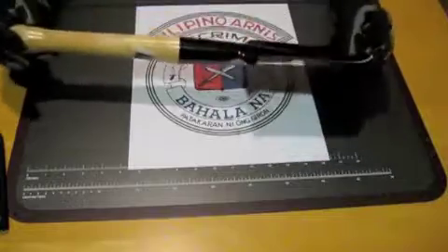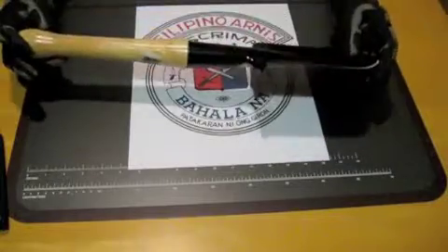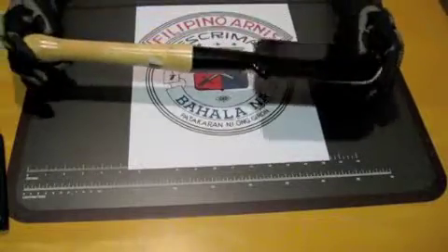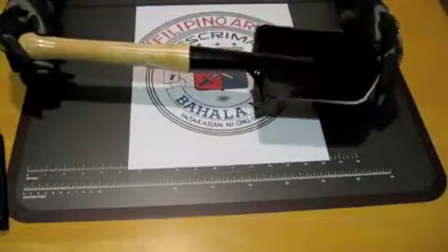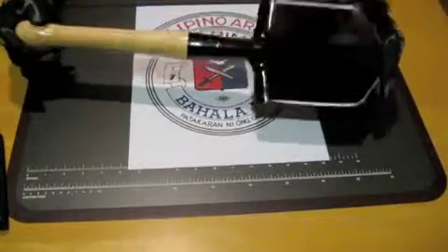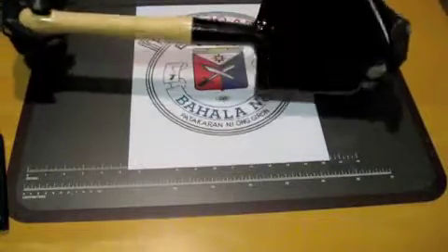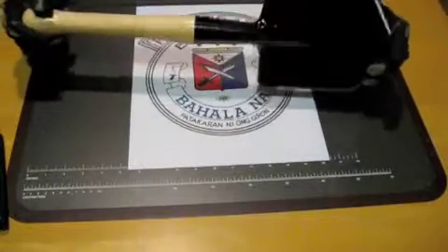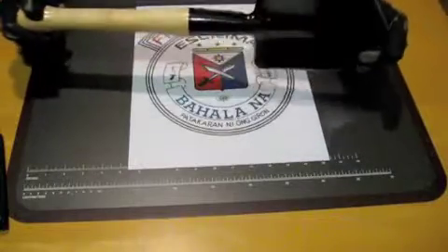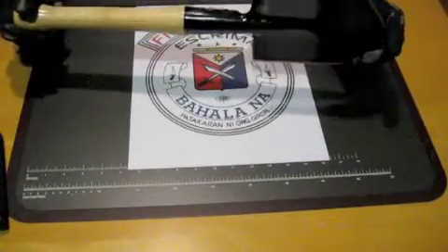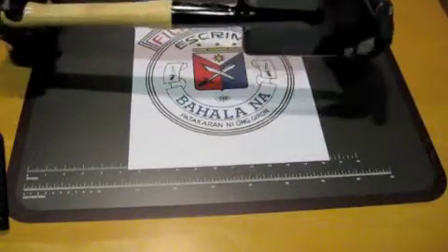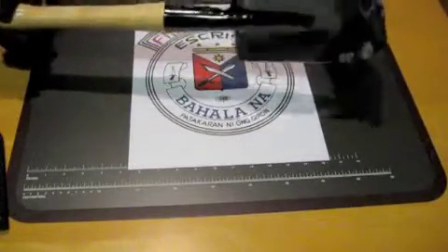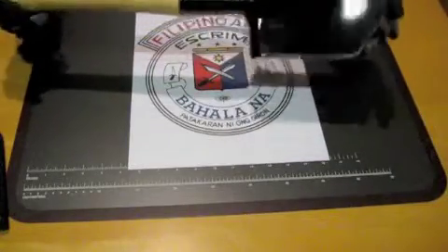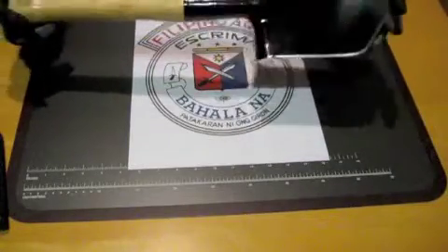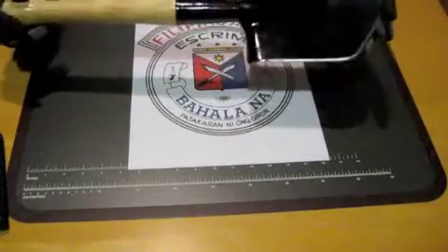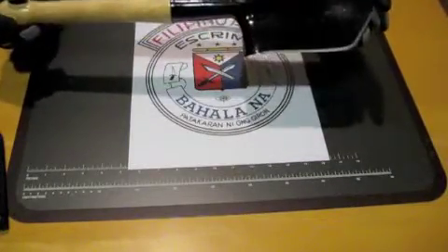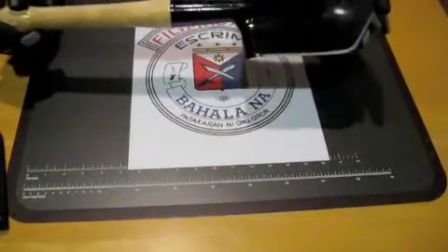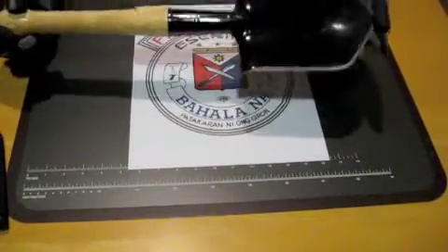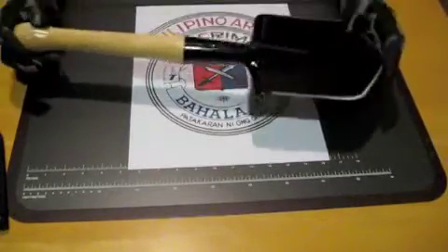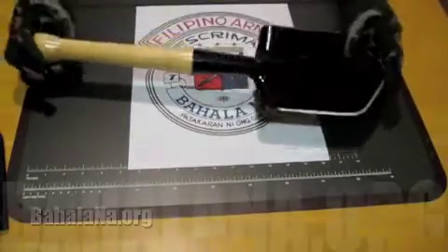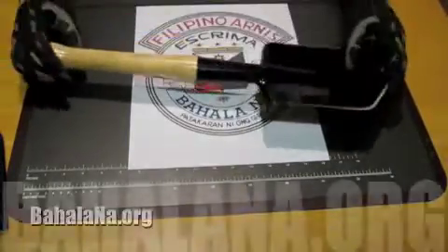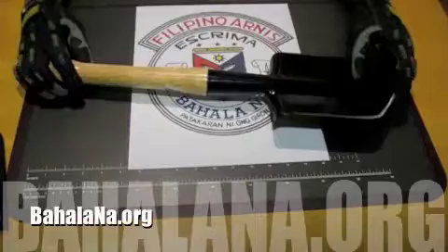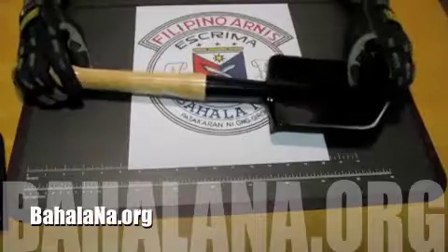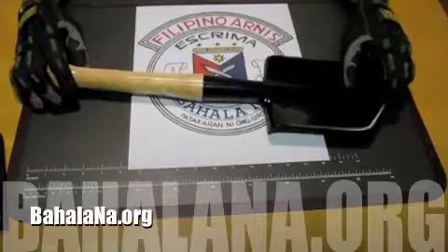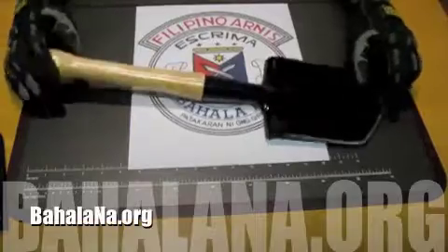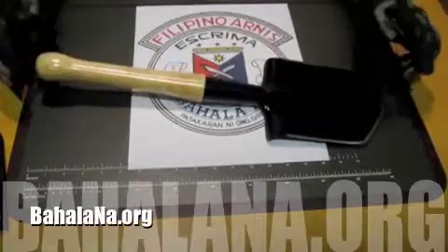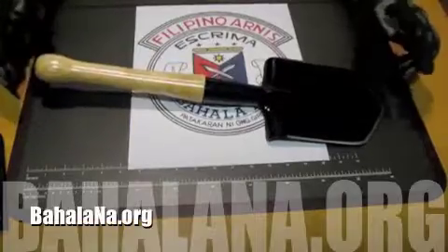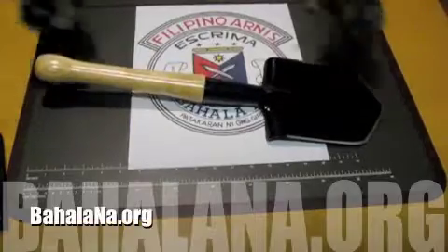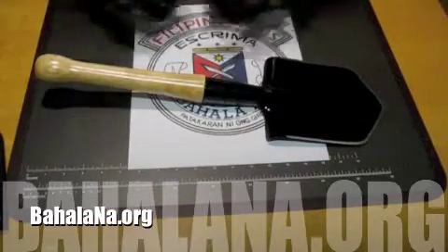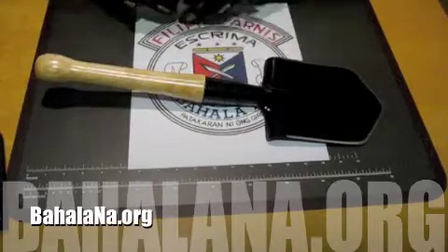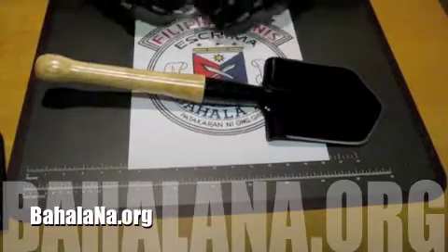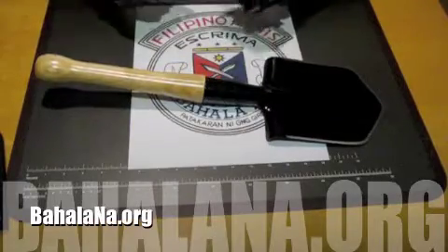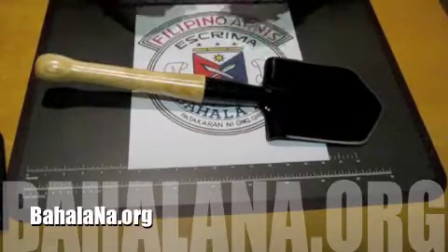So check it out — it's the Cold Steel Tactical Shovel. Thanks for tuning in and bahala napa.